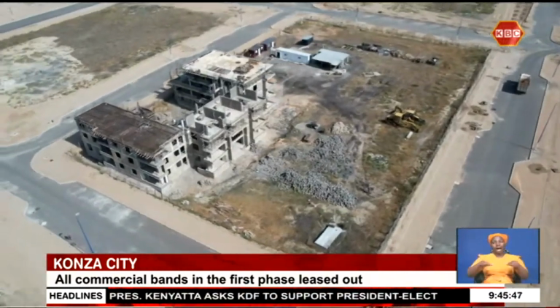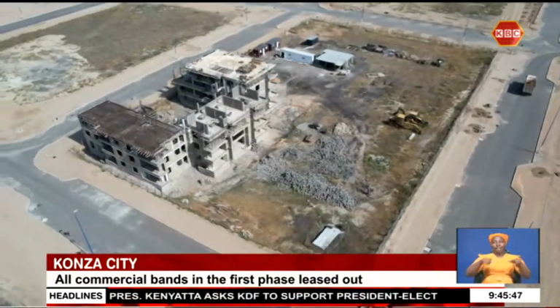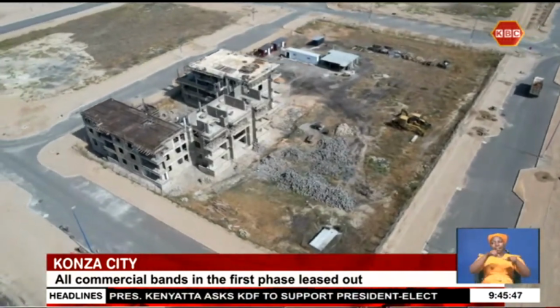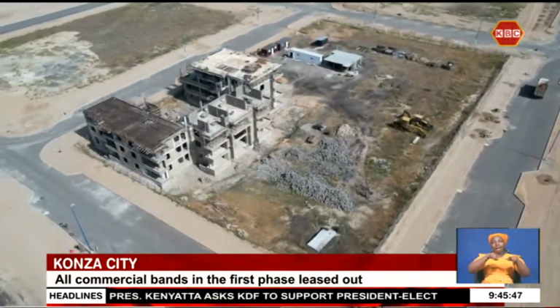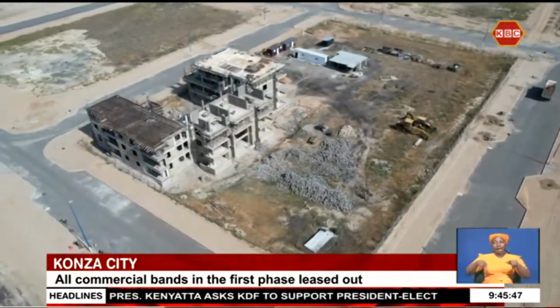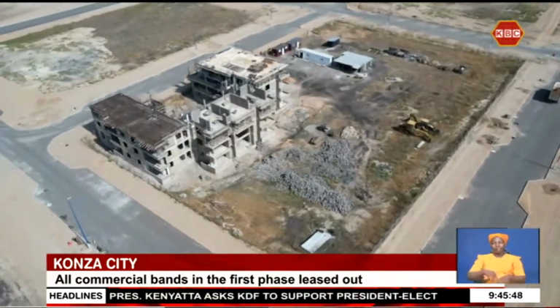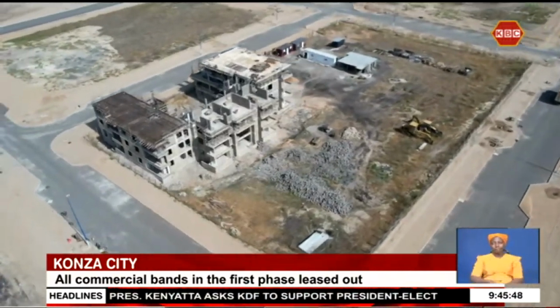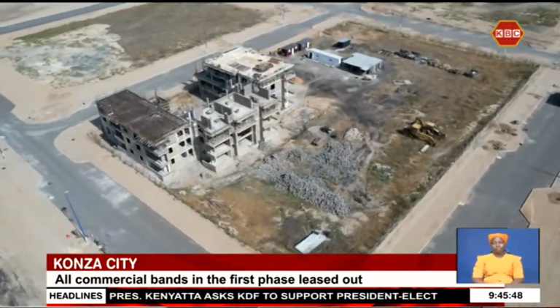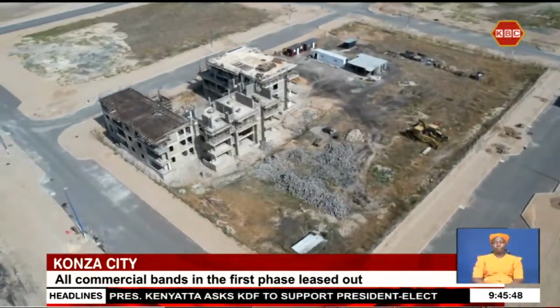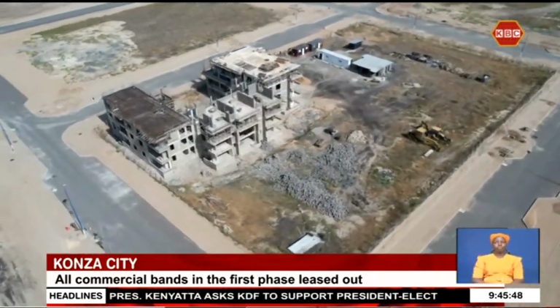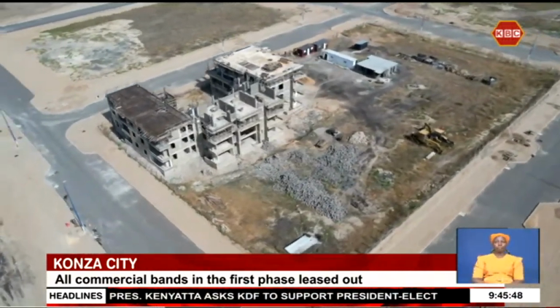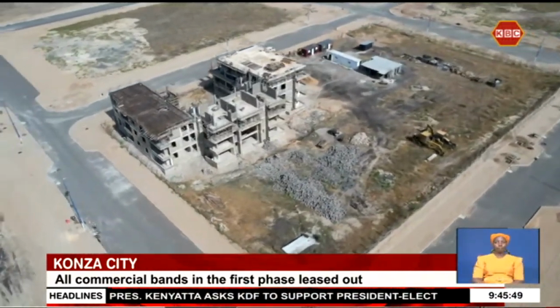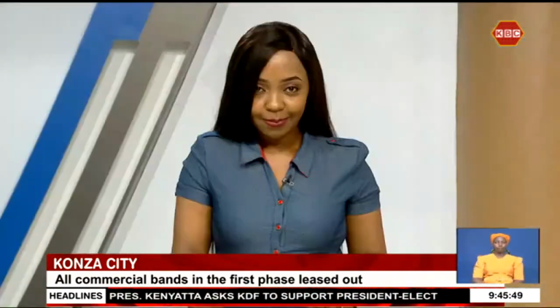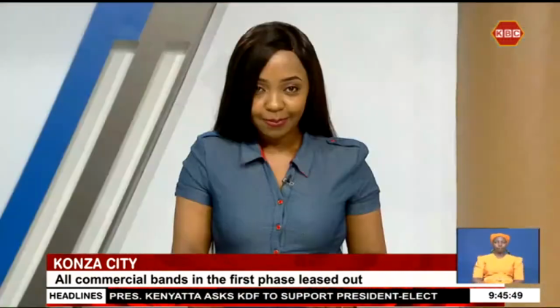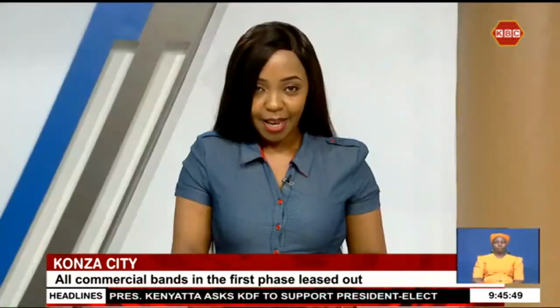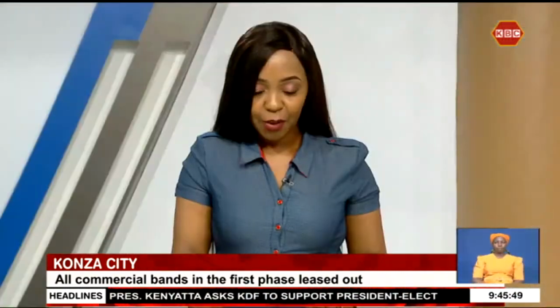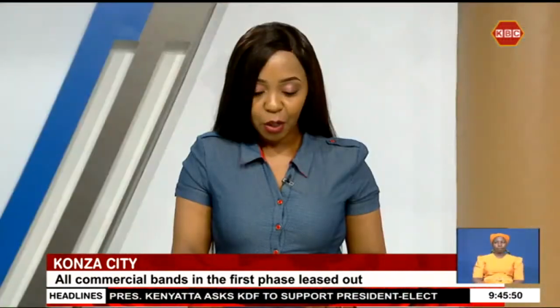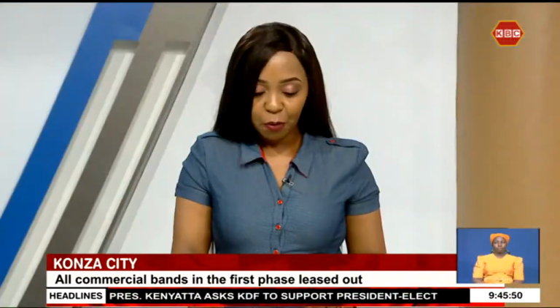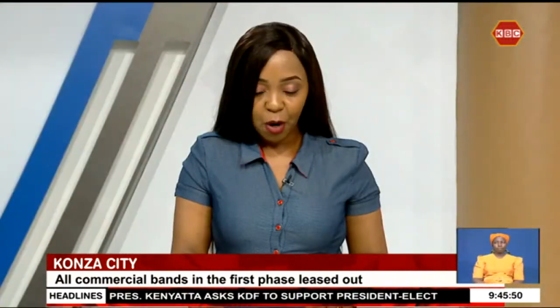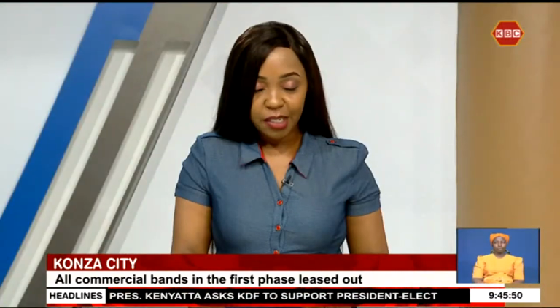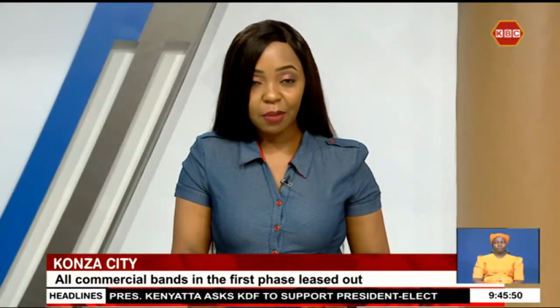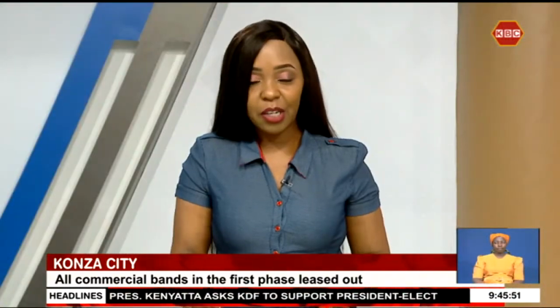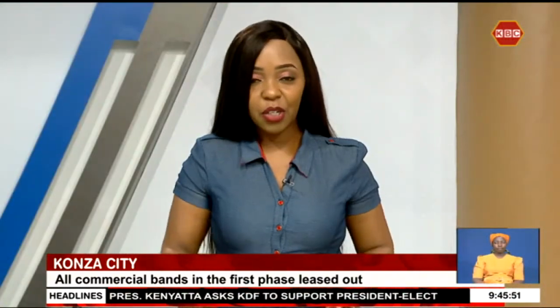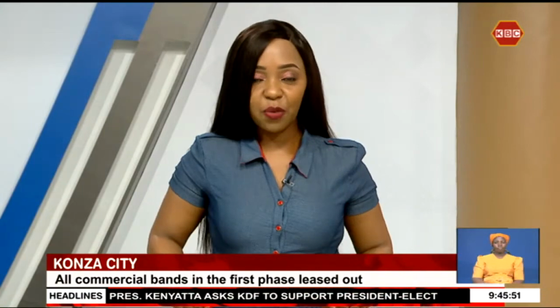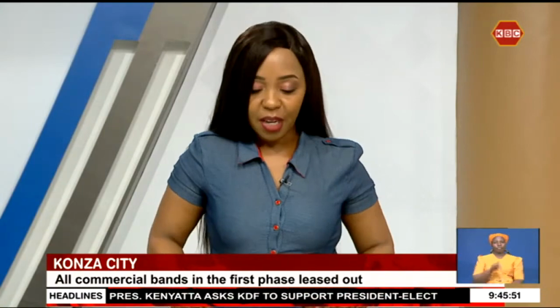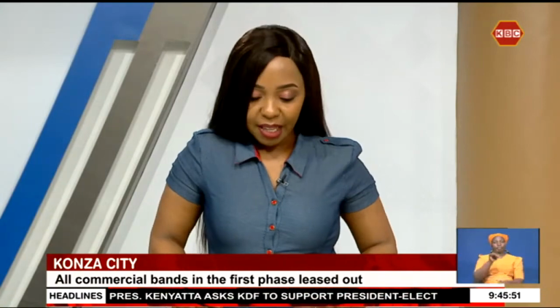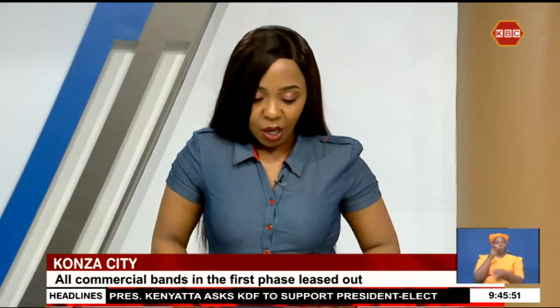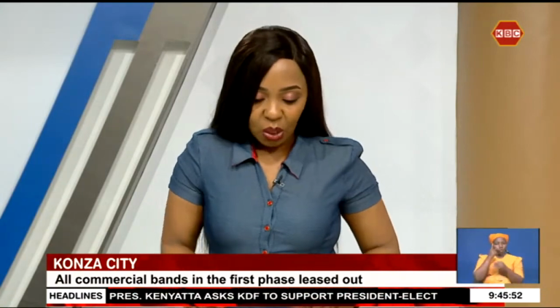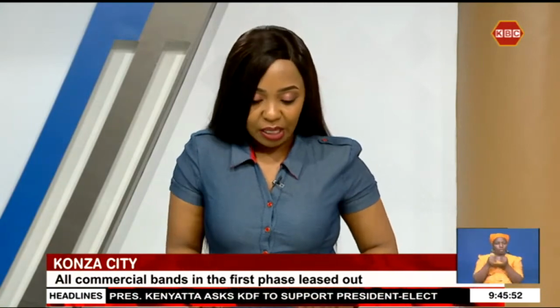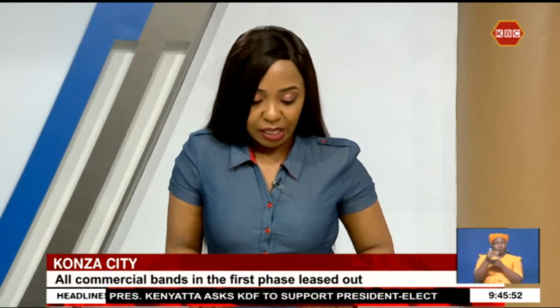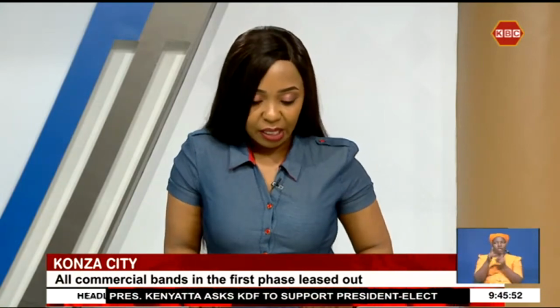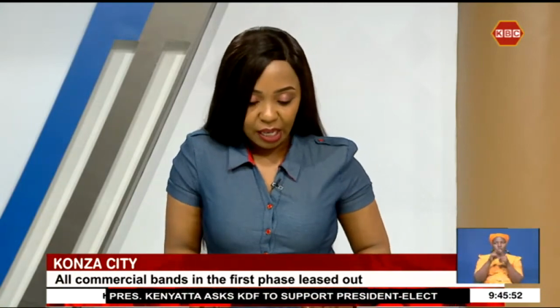Hibak Said for Easy Friday. And we all look forward to the completion of Konza City.